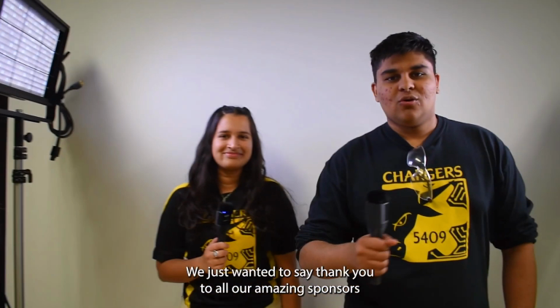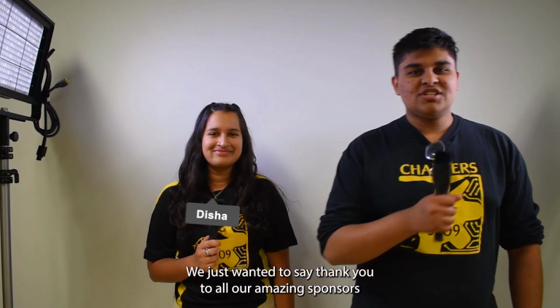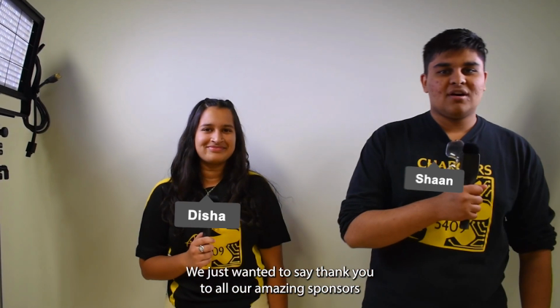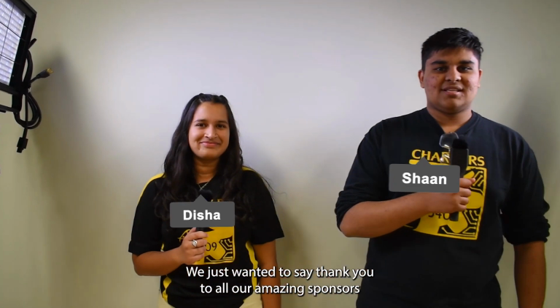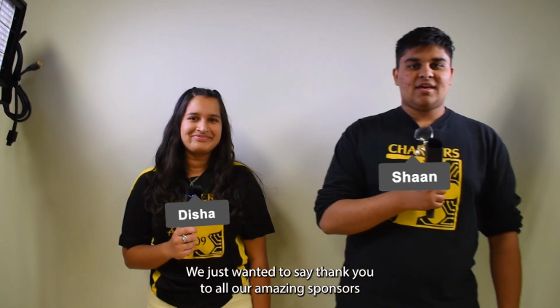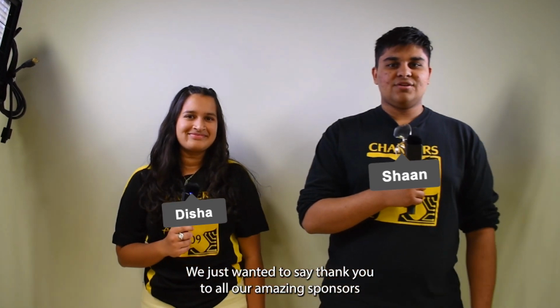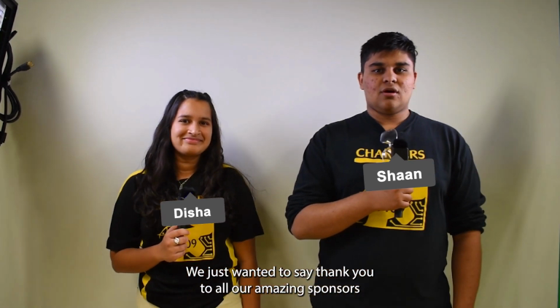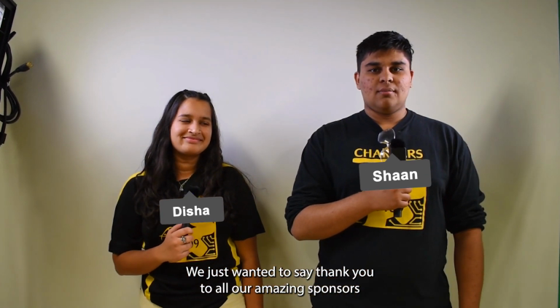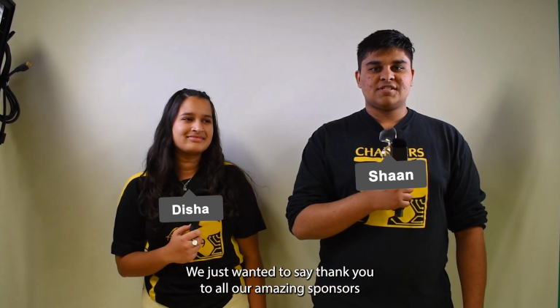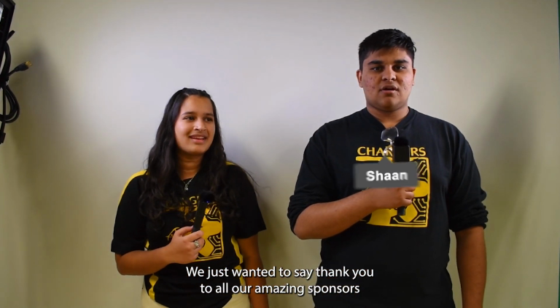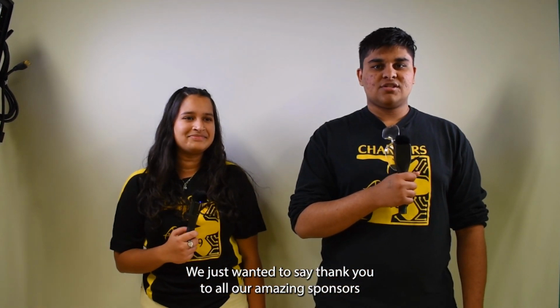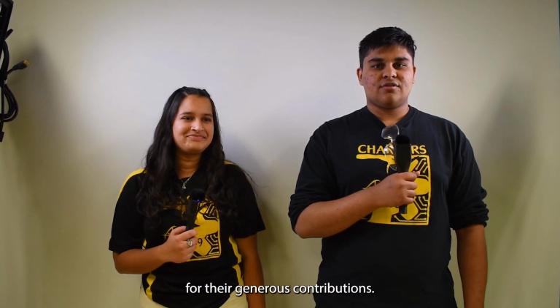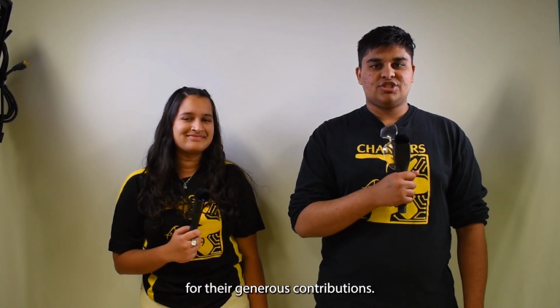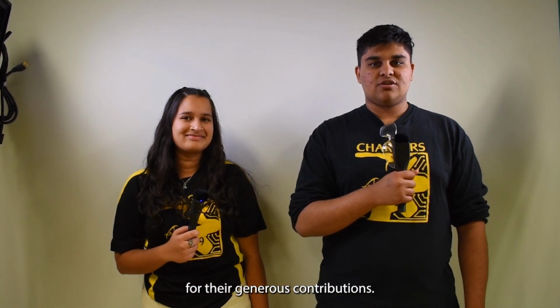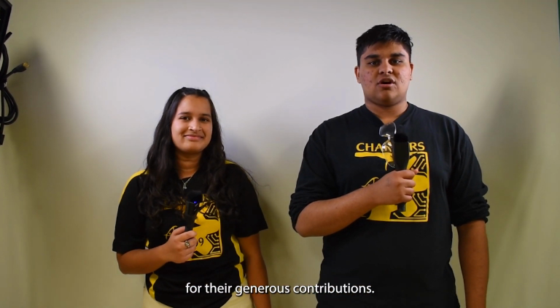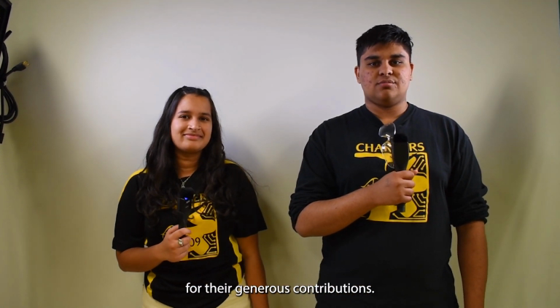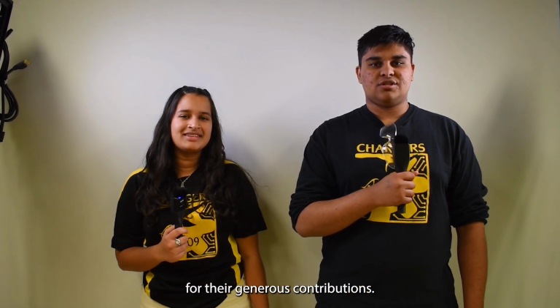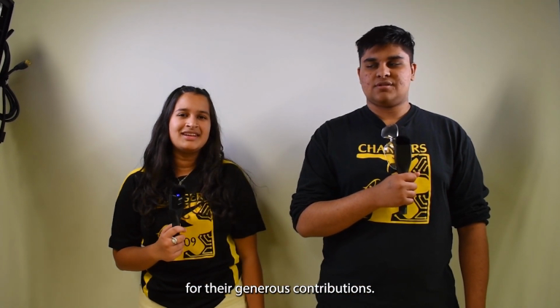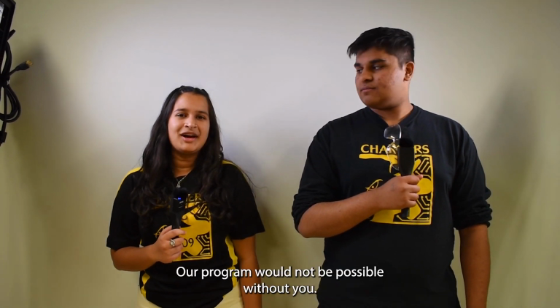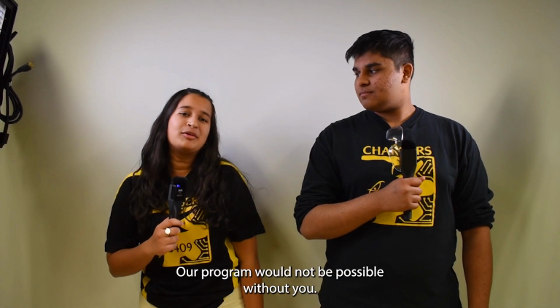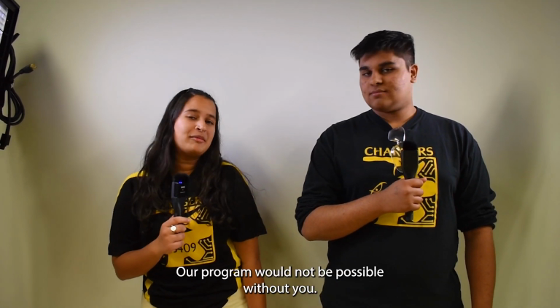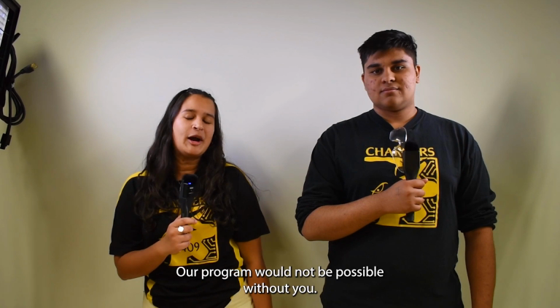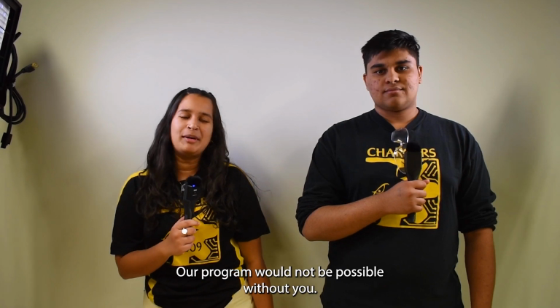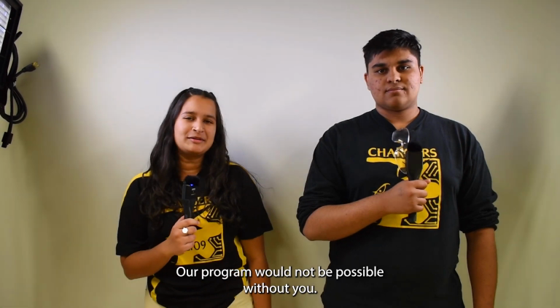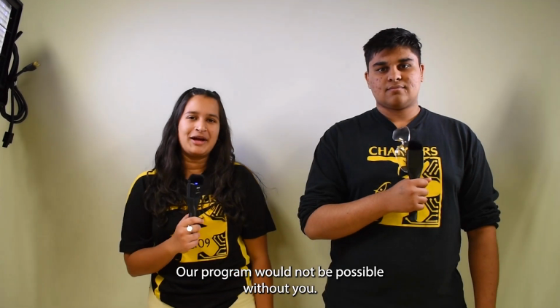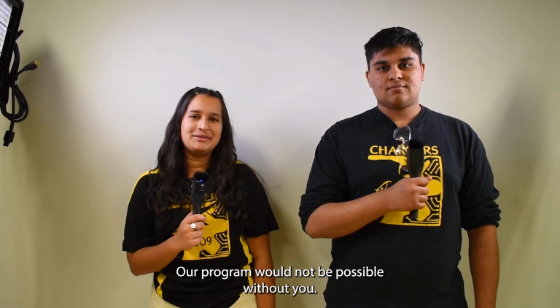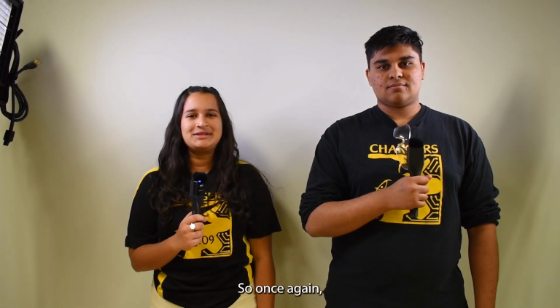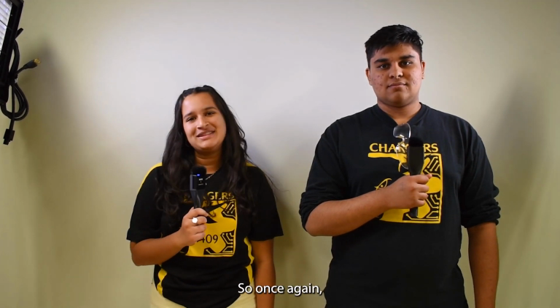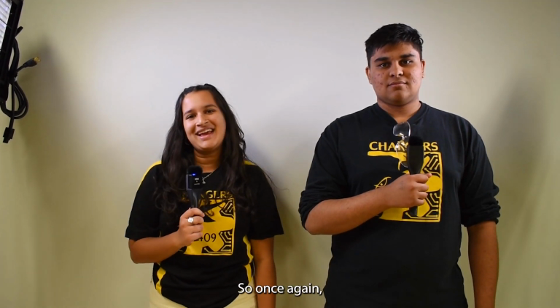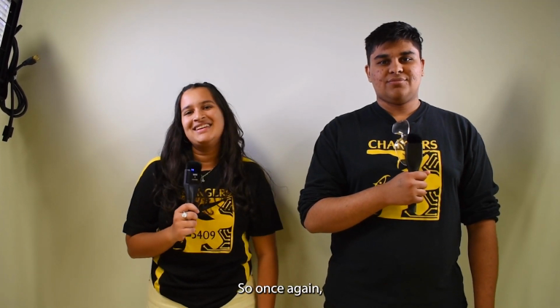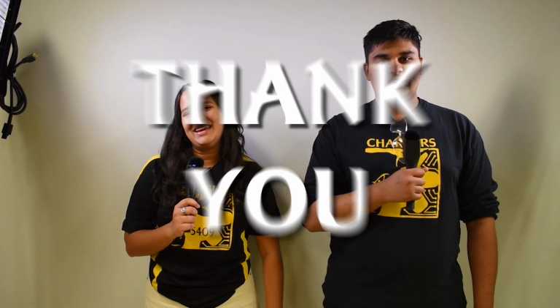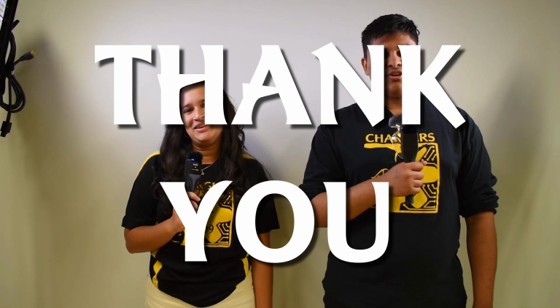We just wanted to say thank you to all our amazing sponsors for their generous contributions. Our program would not be possible without you. So once again, thank you.